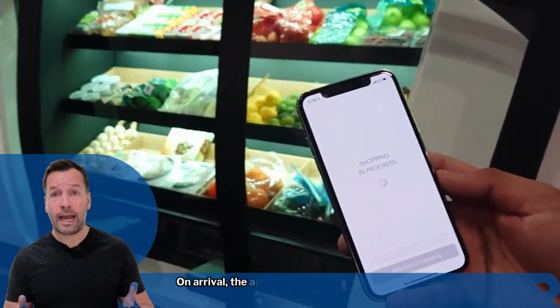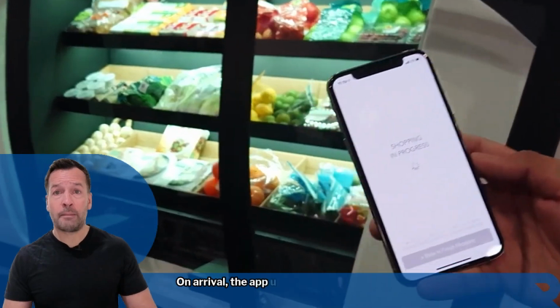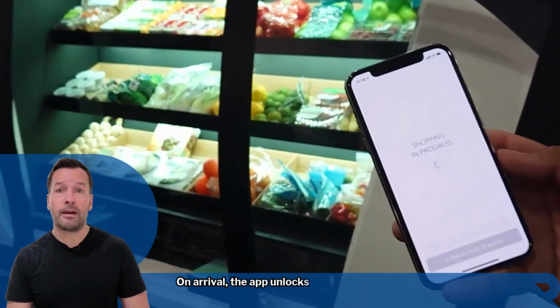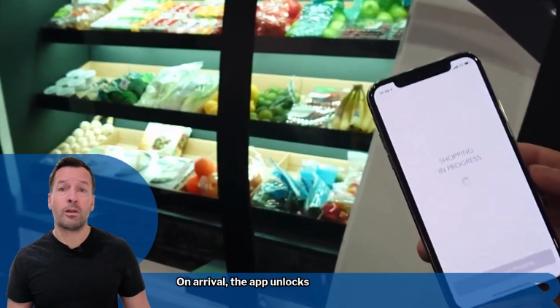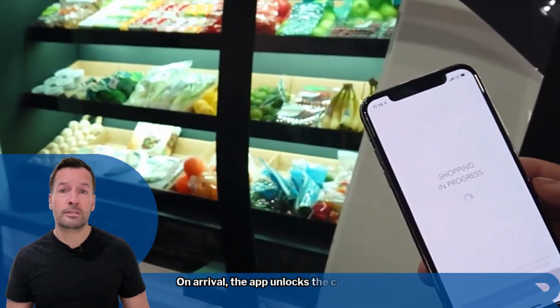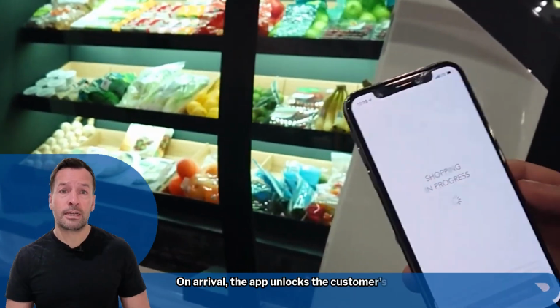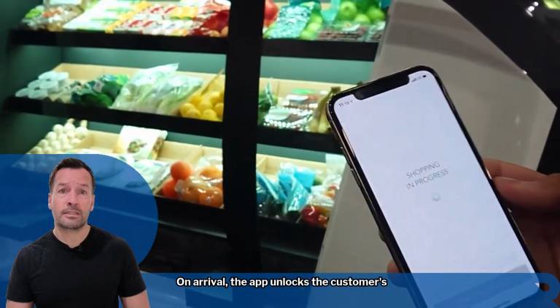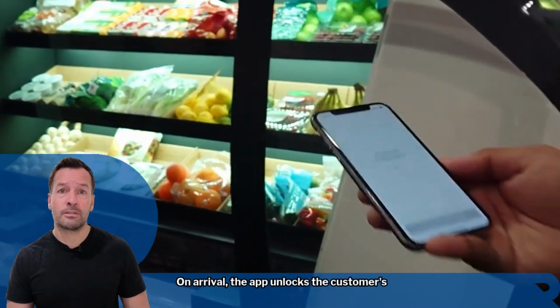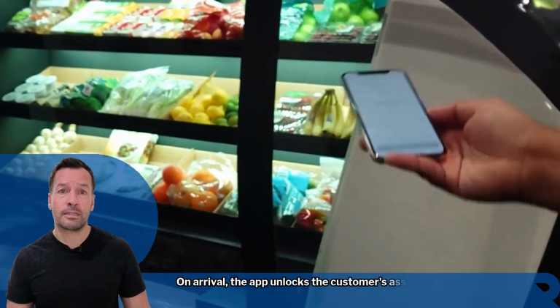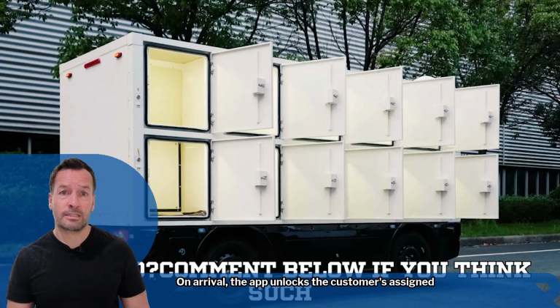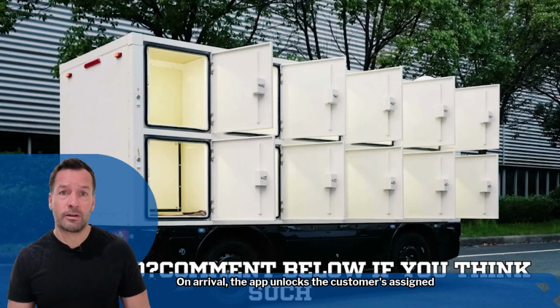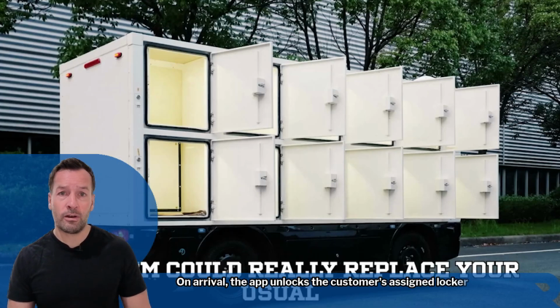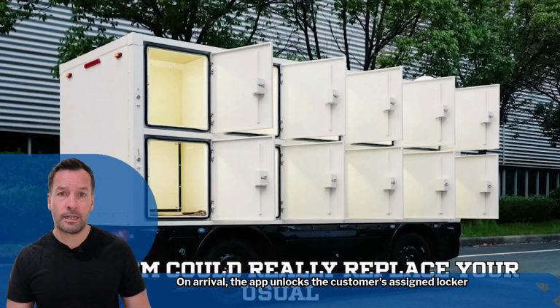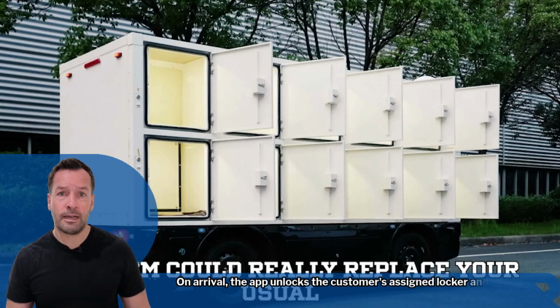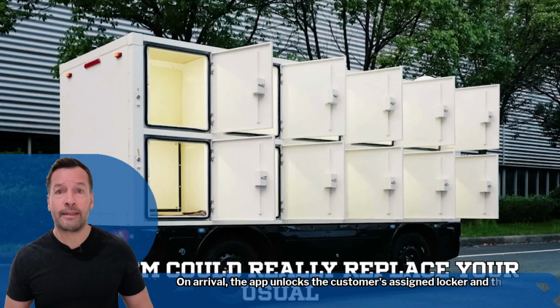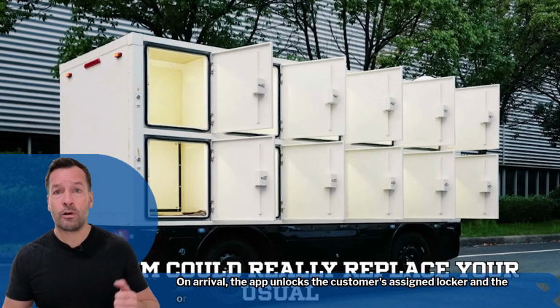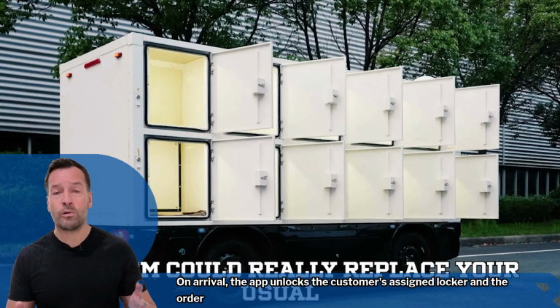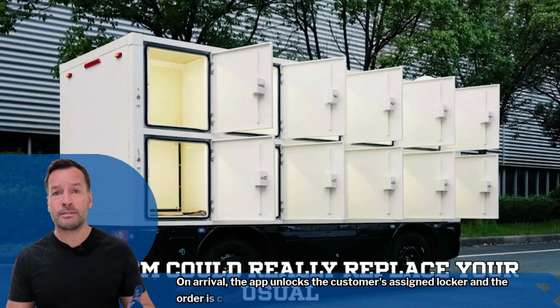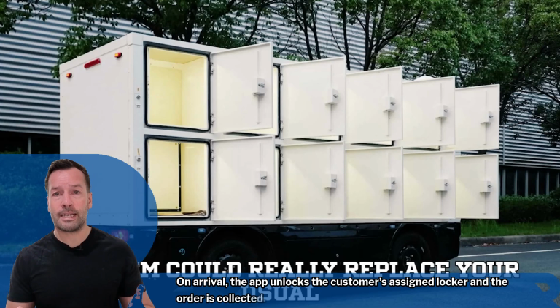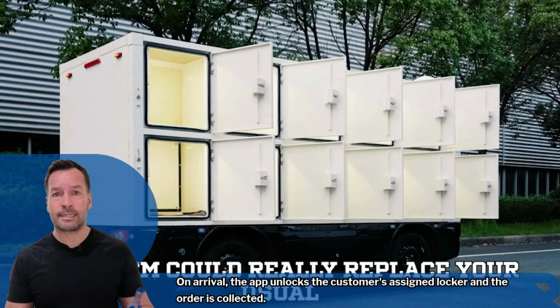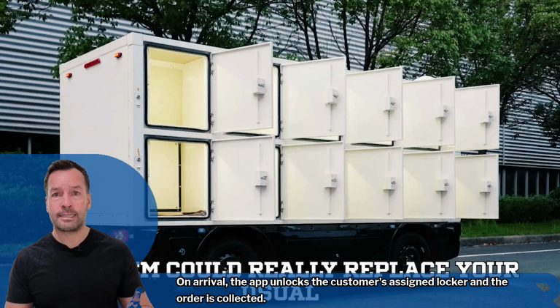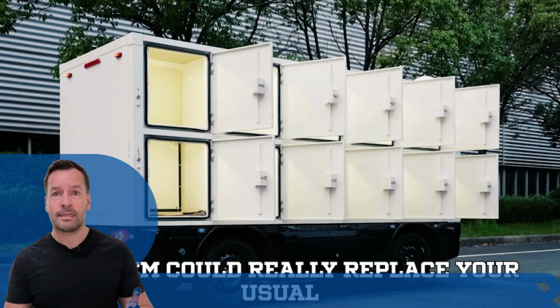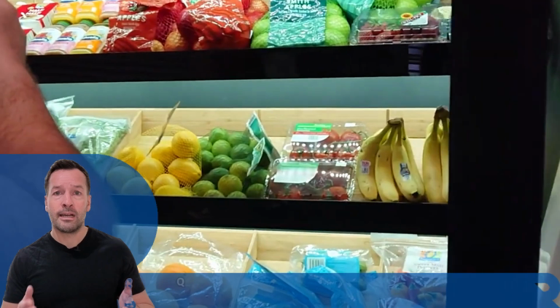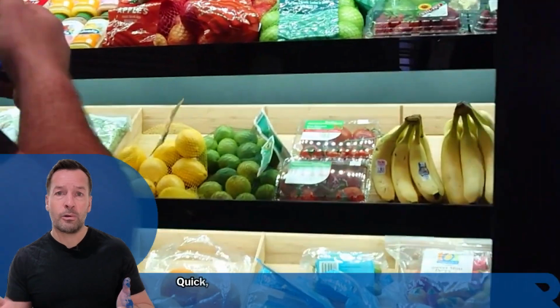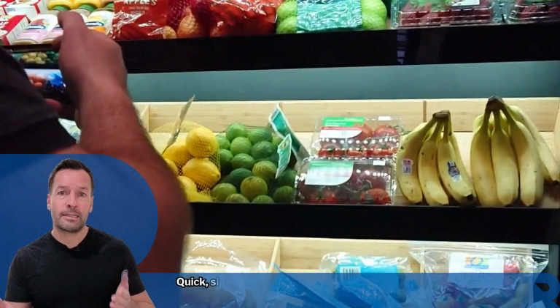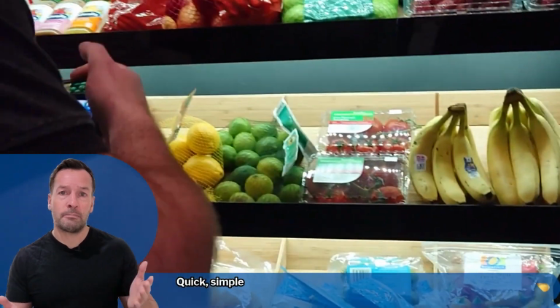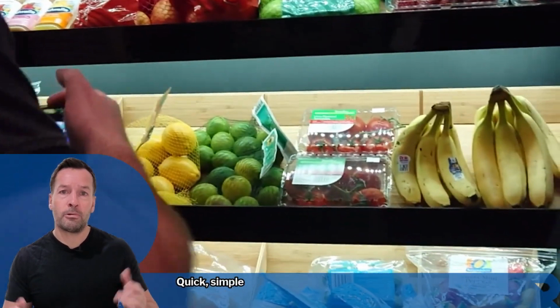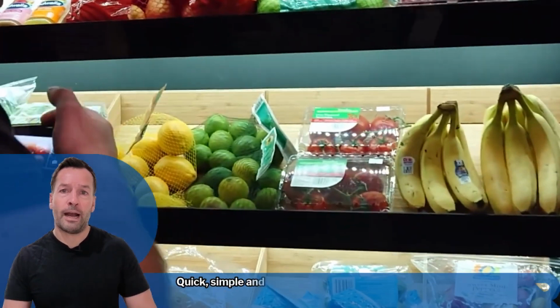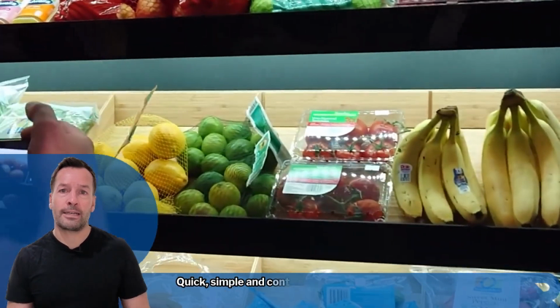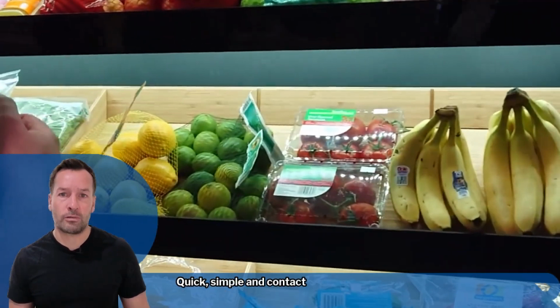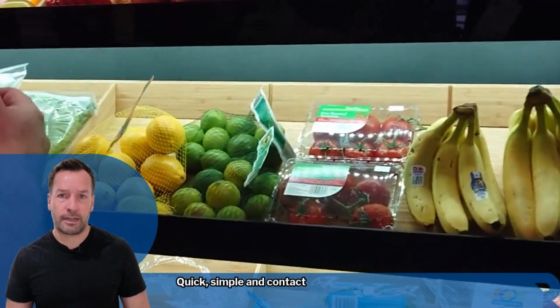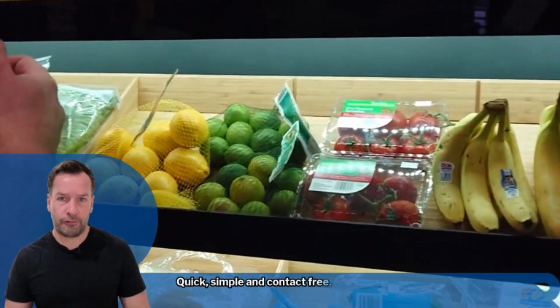On arrival, the app unlocks the customer's assigned locker and the order is collected — quick, simple, and contact free.